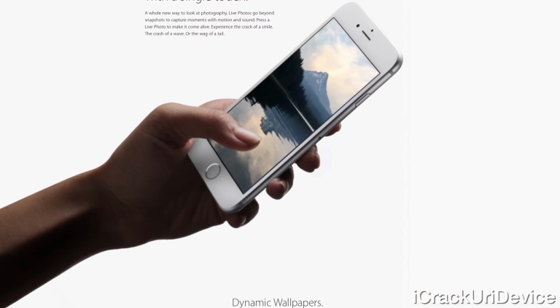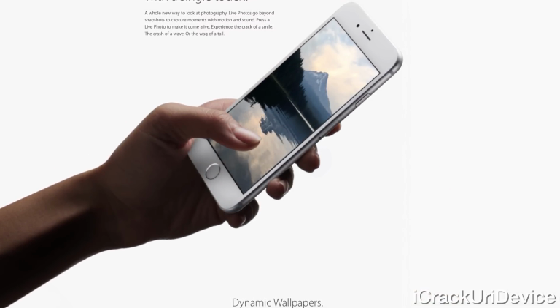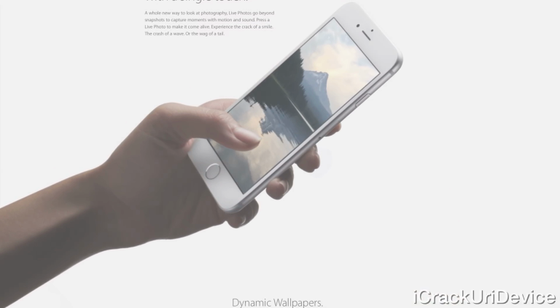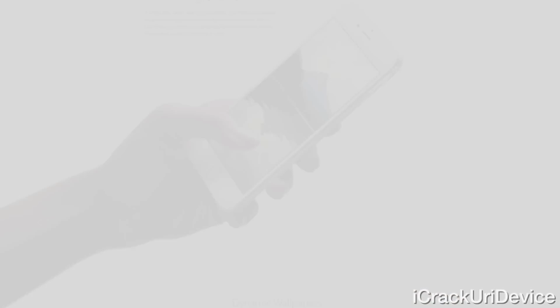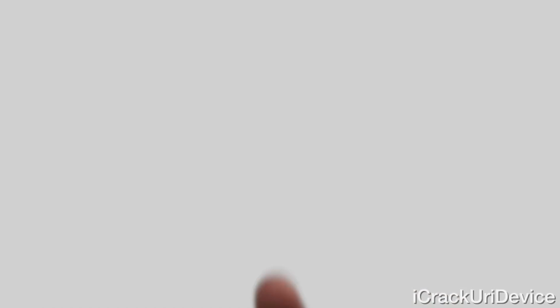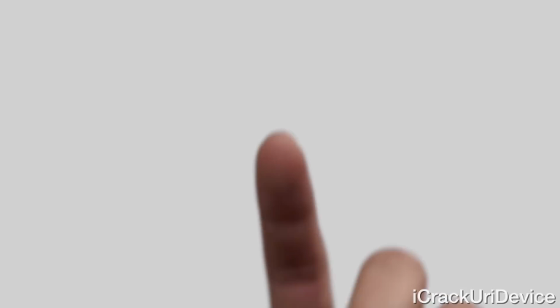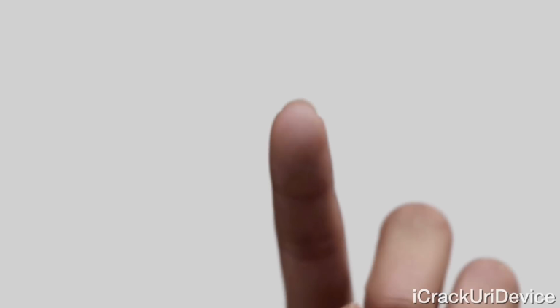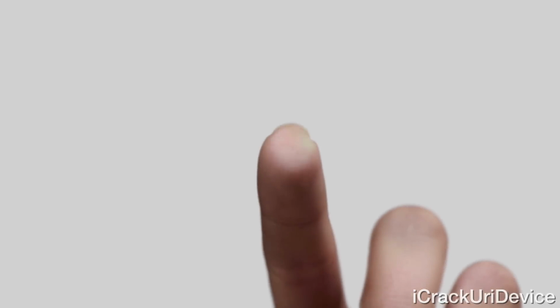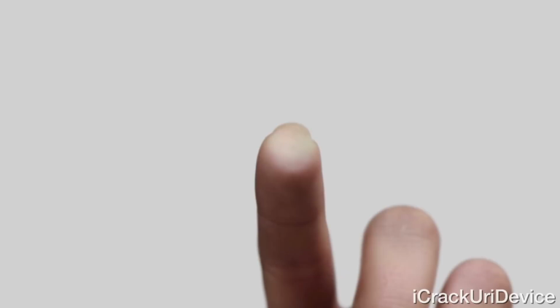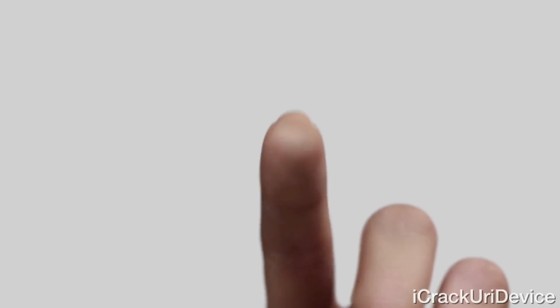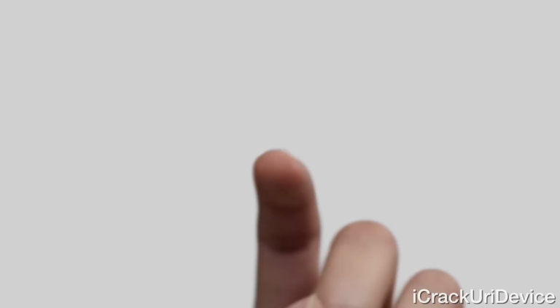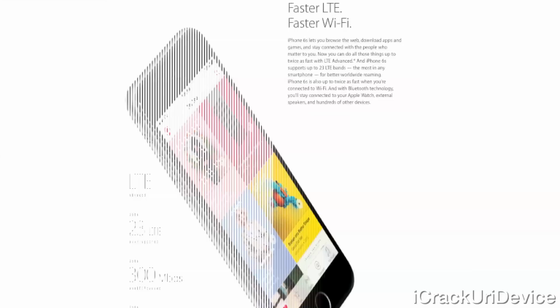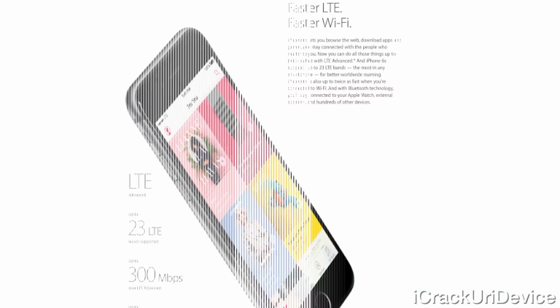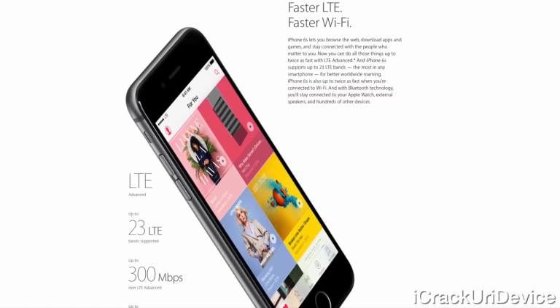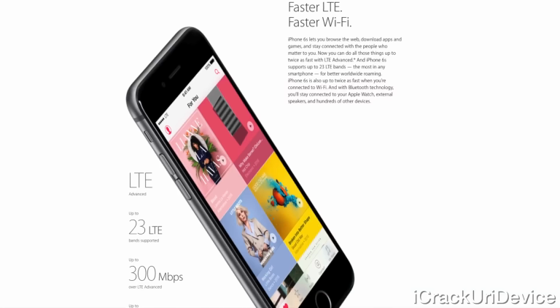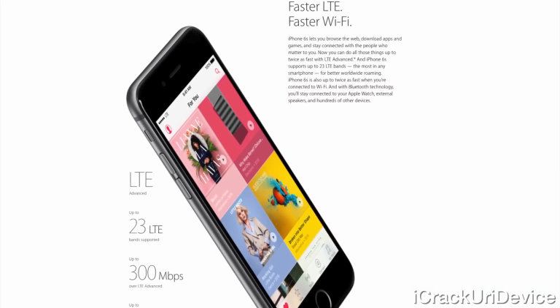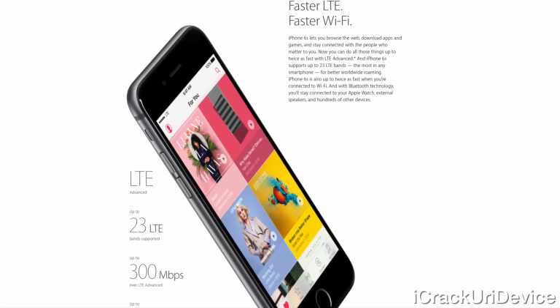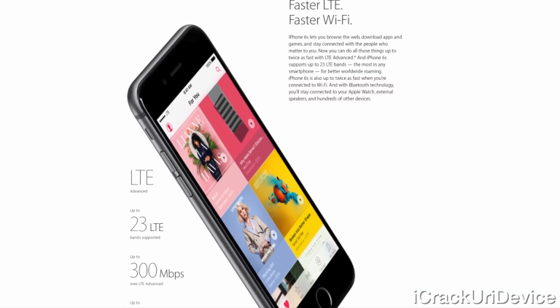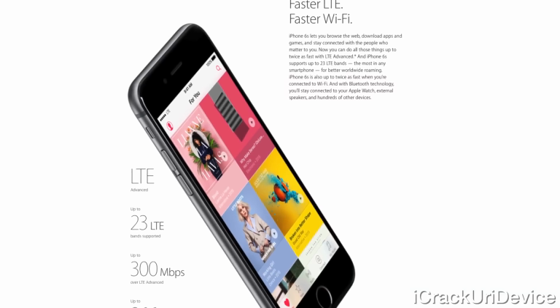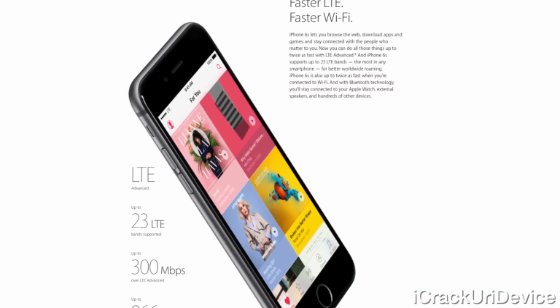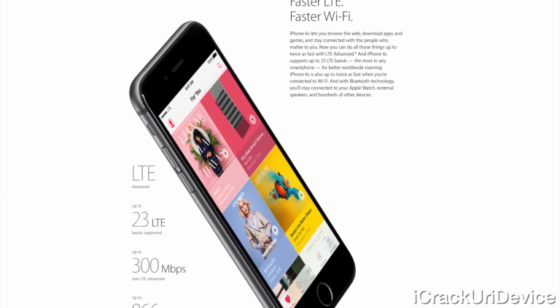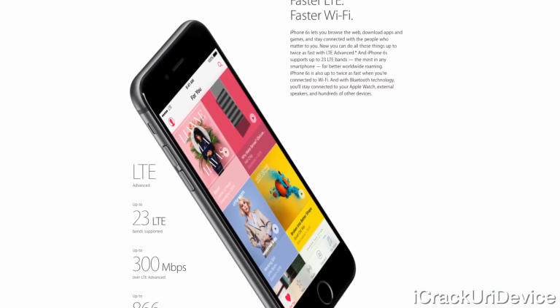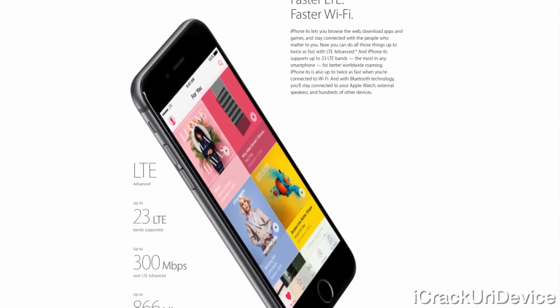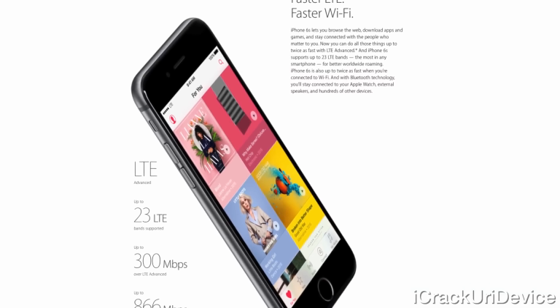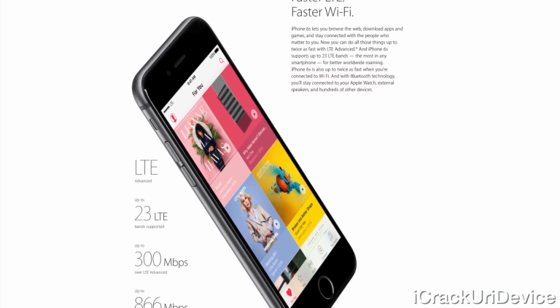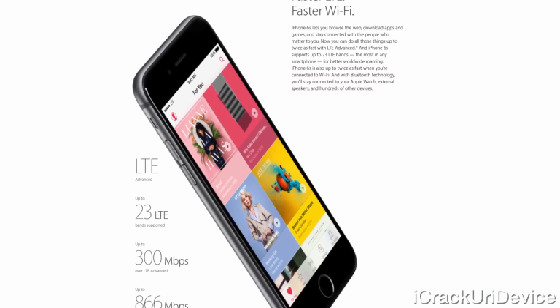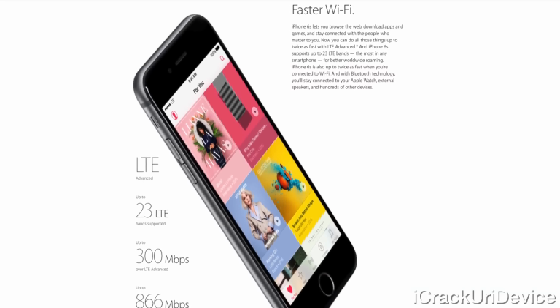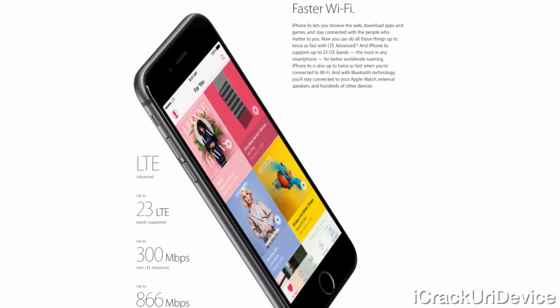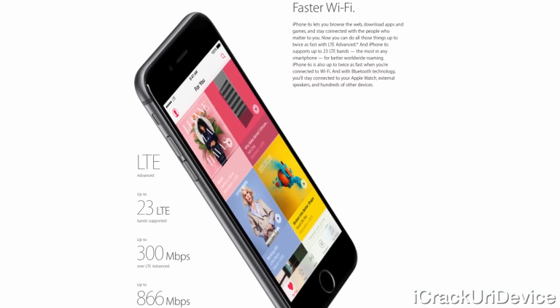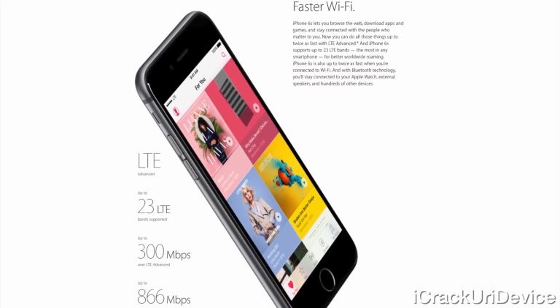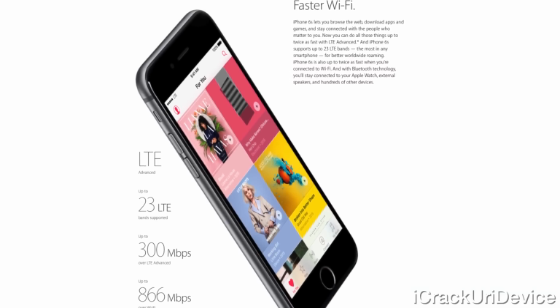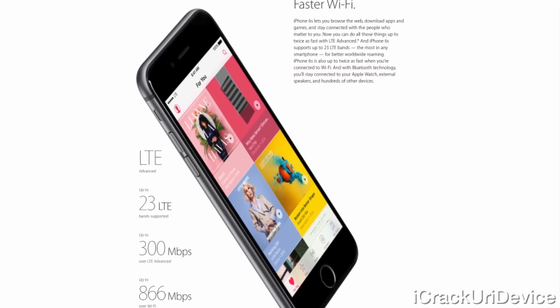Both have second-gen Touch ID, which is now twice as fast. Finally, also up to 2X LTE and Wi-Fi performance.